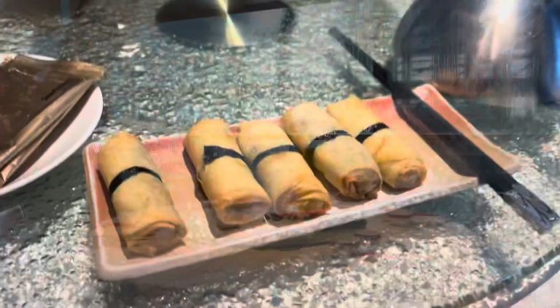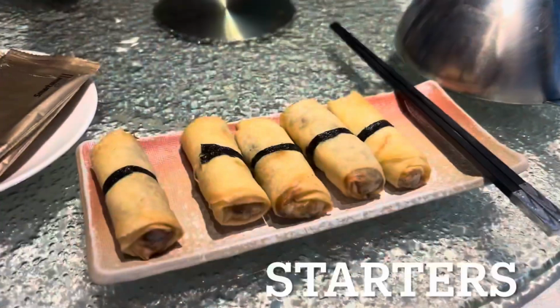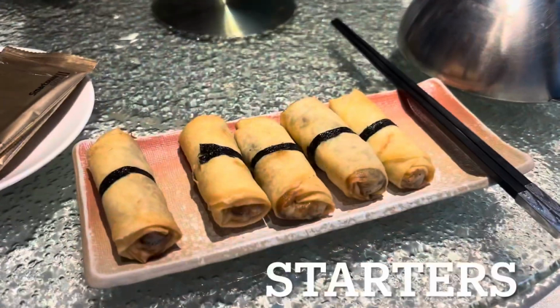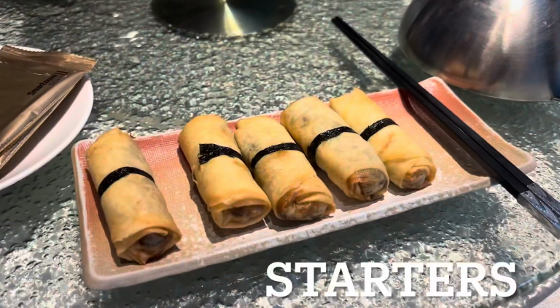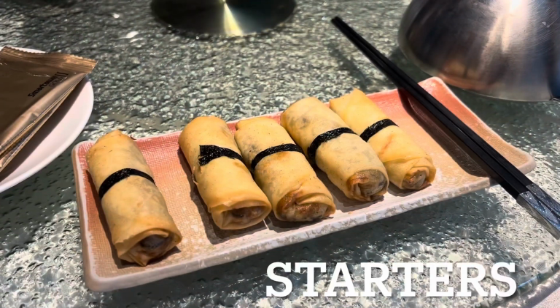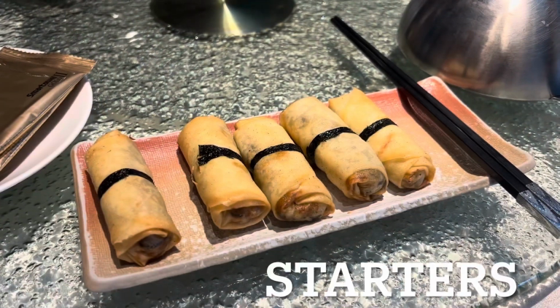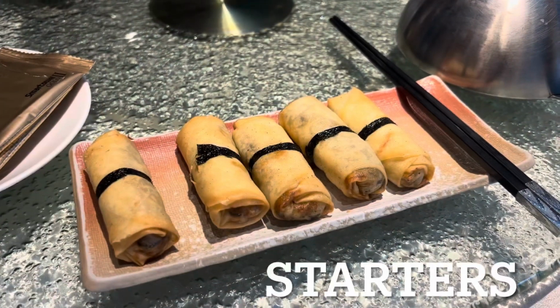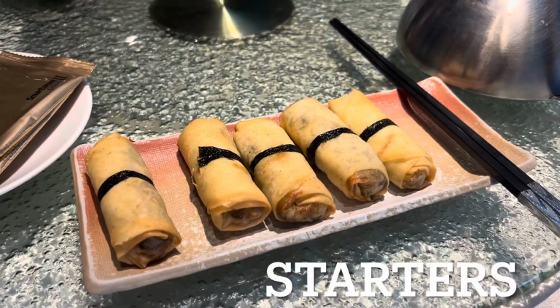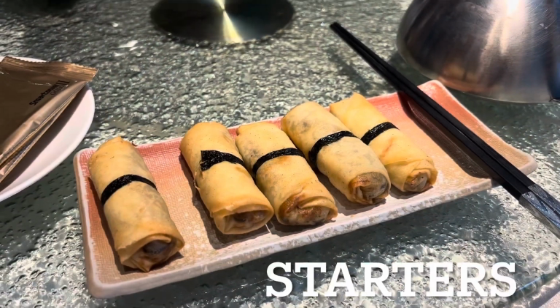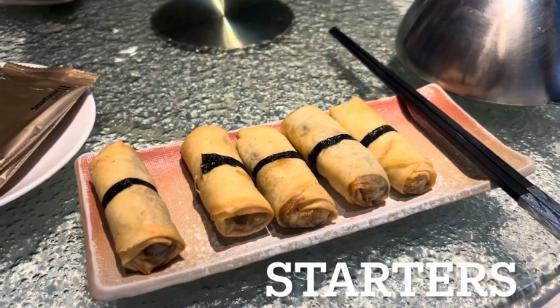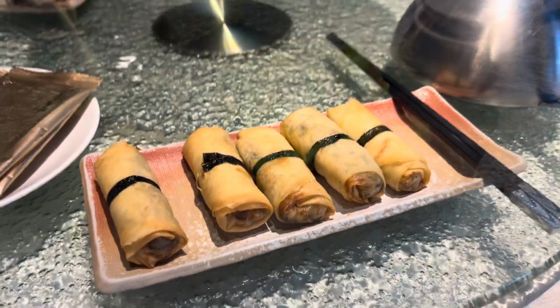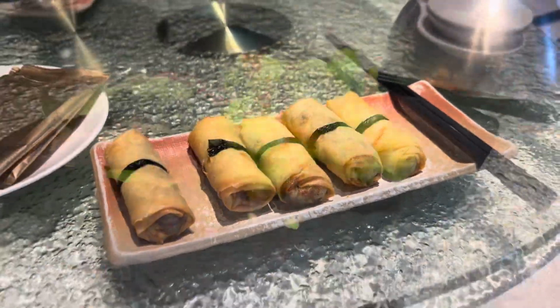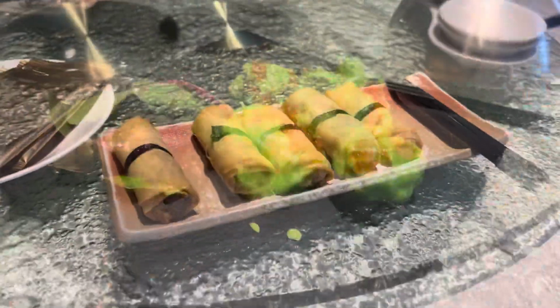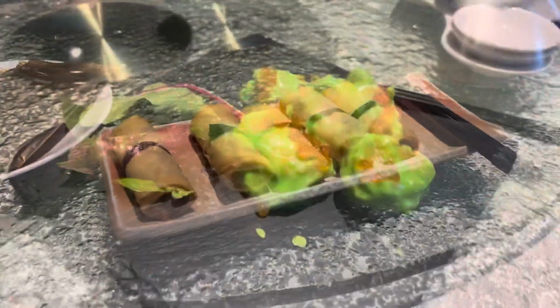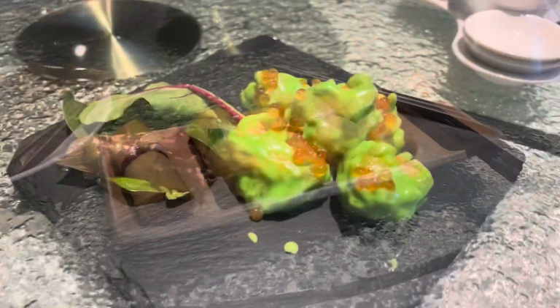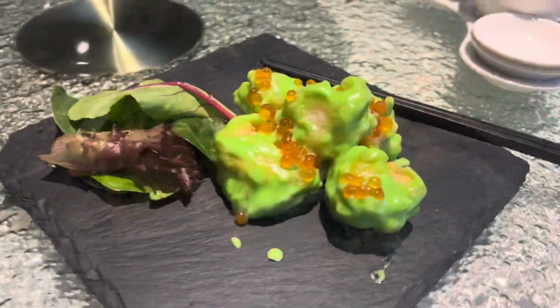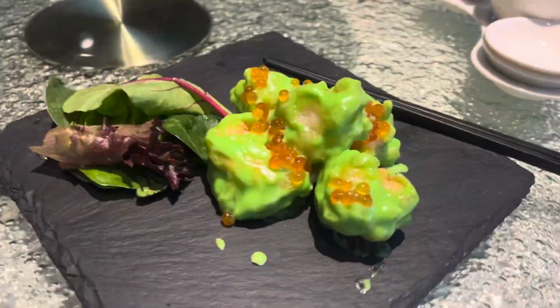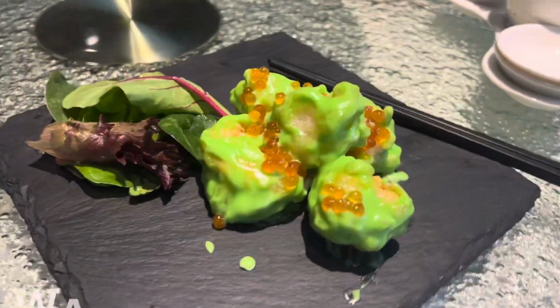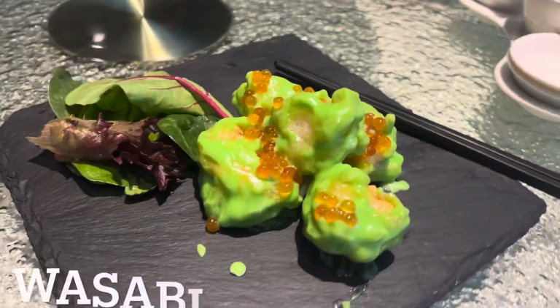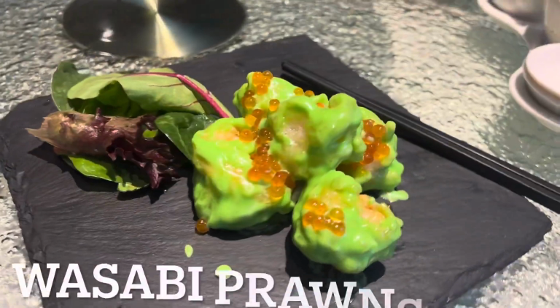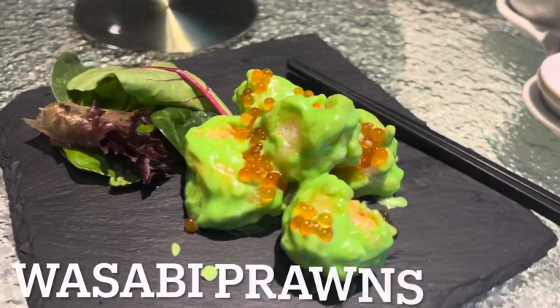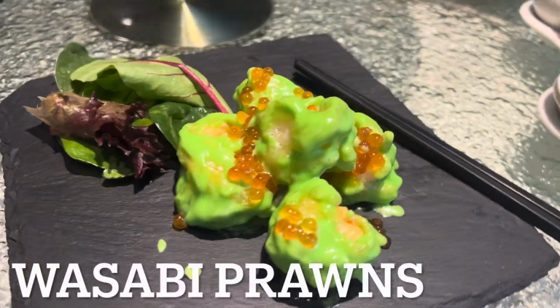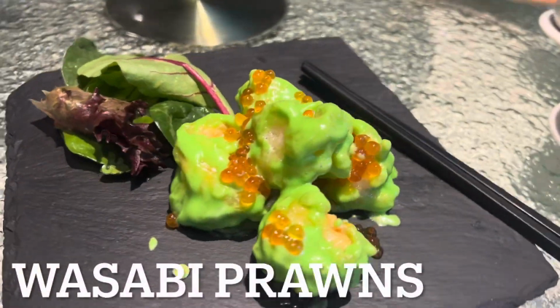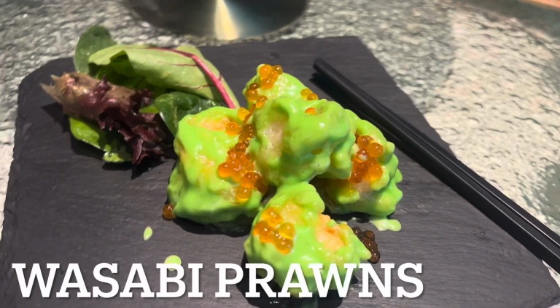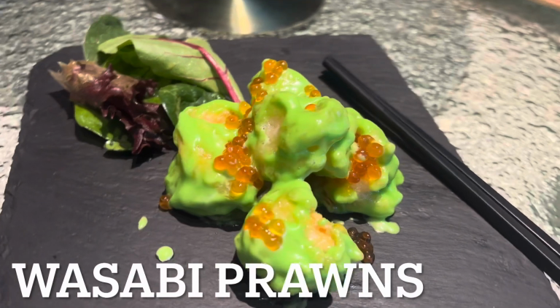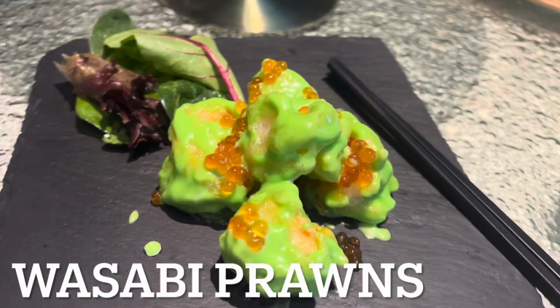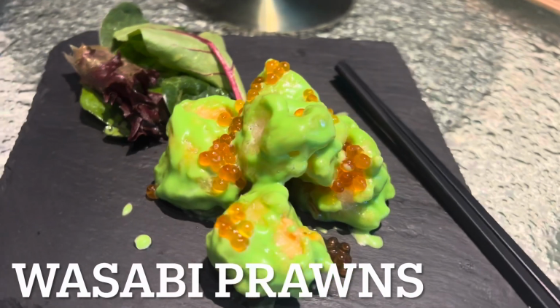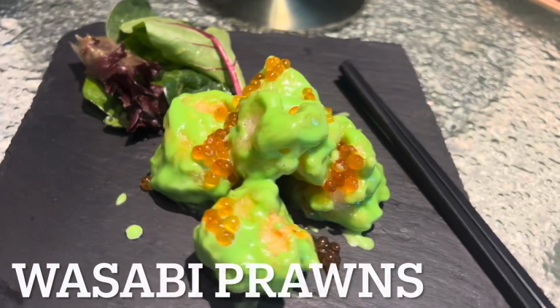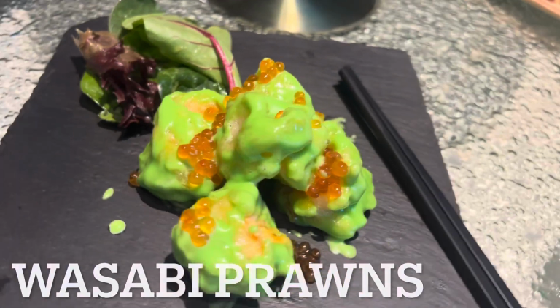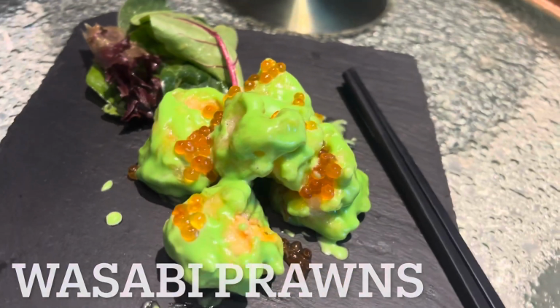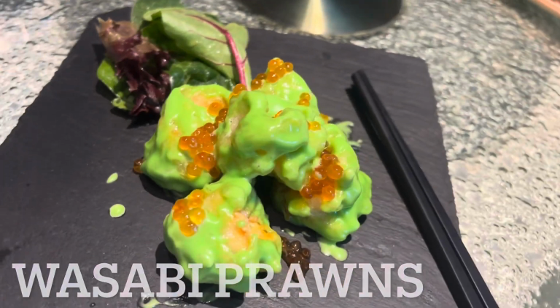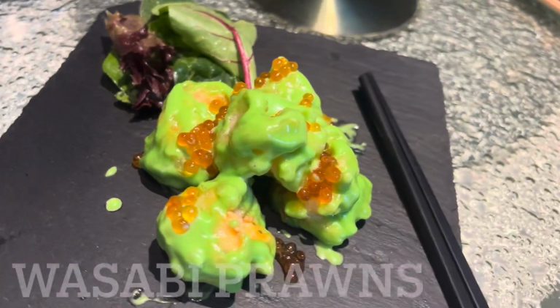And here come the starters, including wasabi and prawns. Mmm, very delicious.